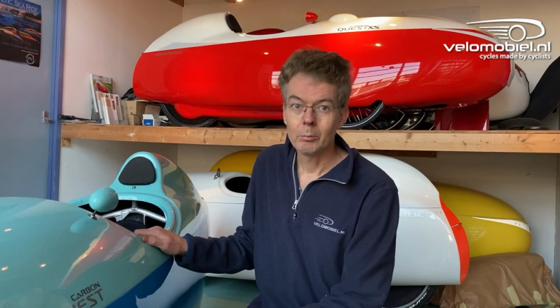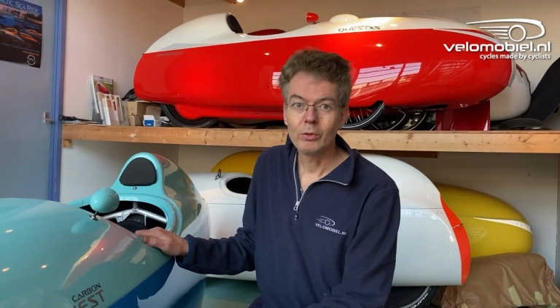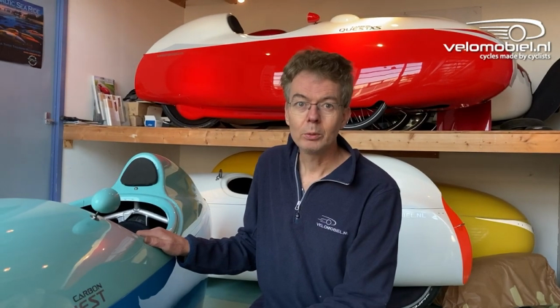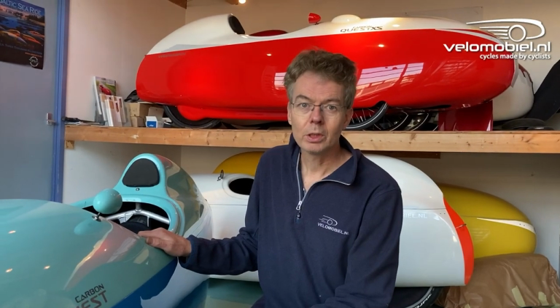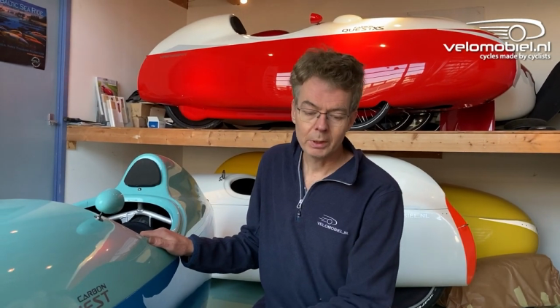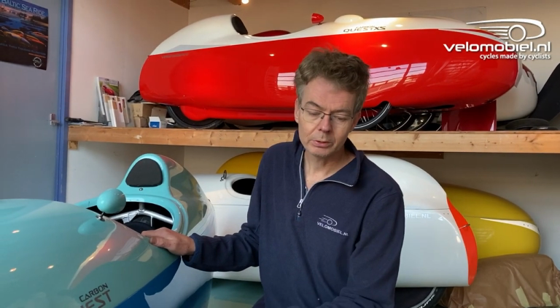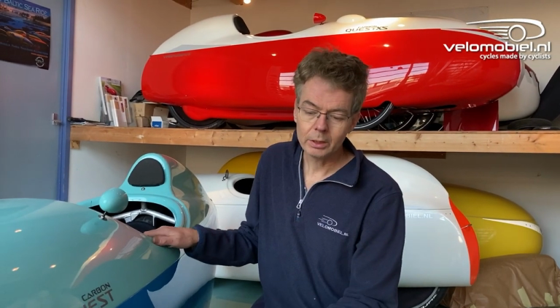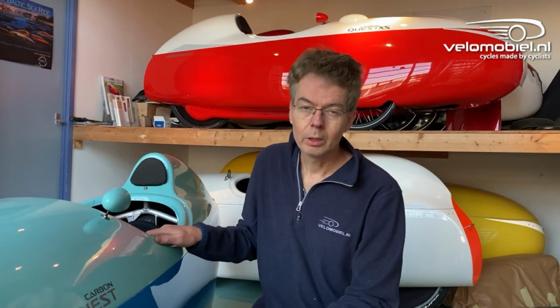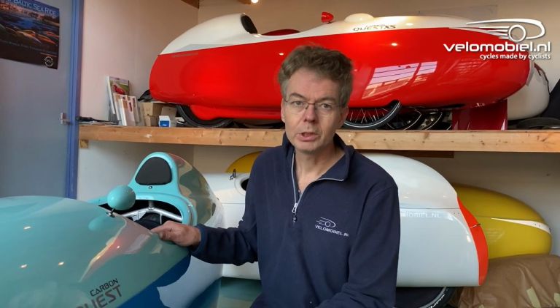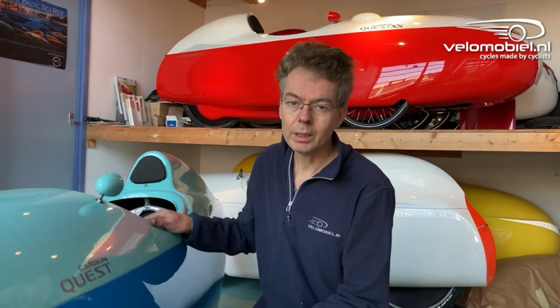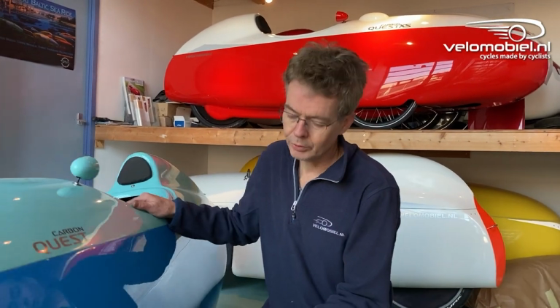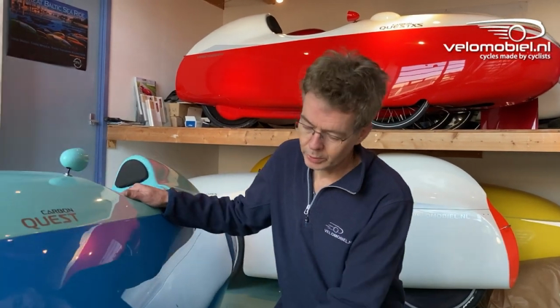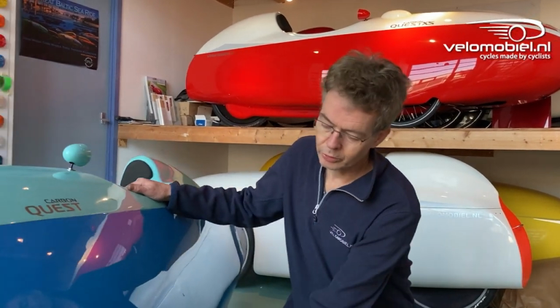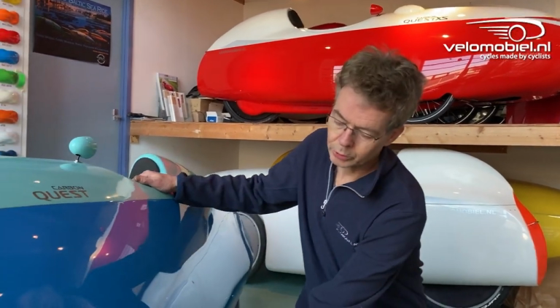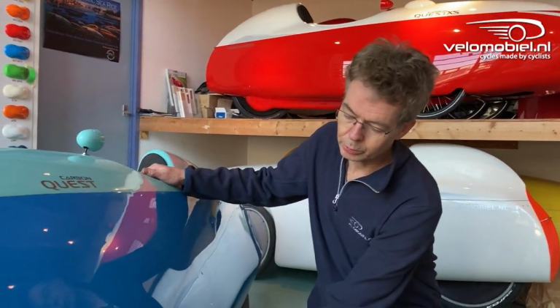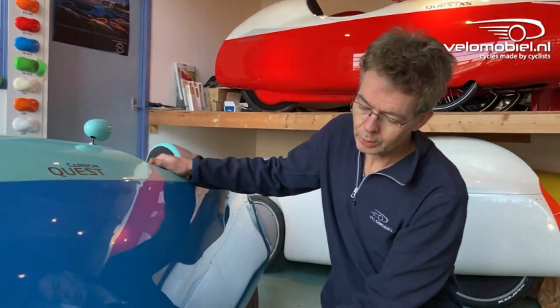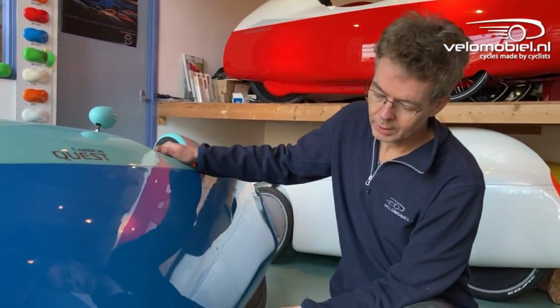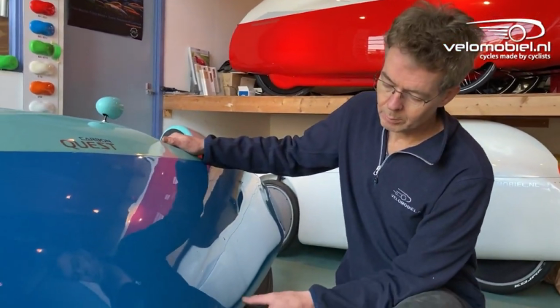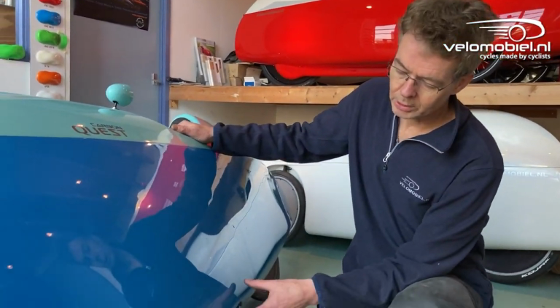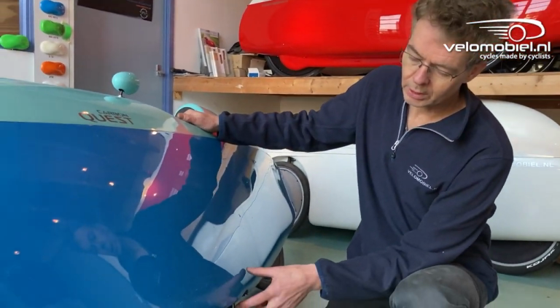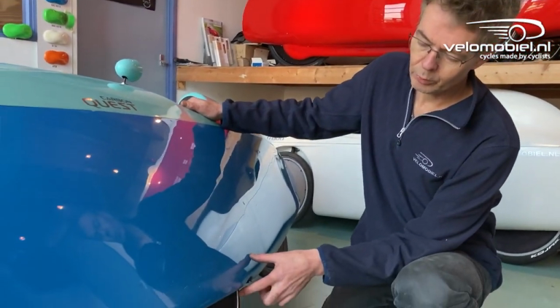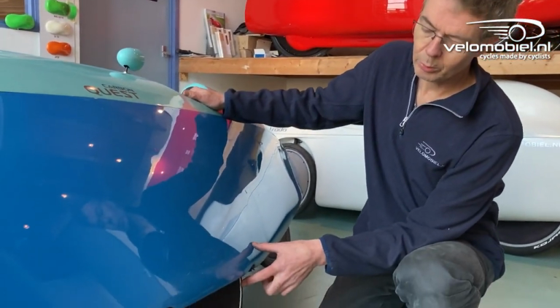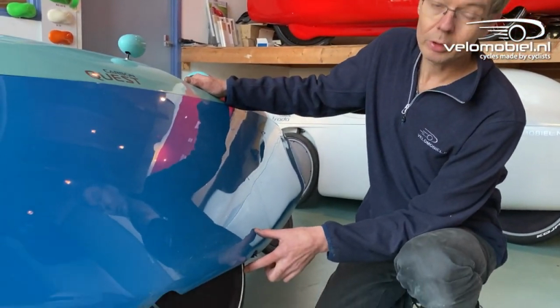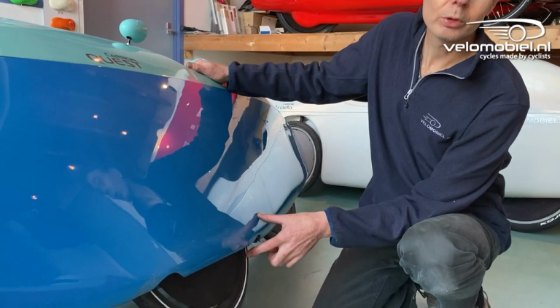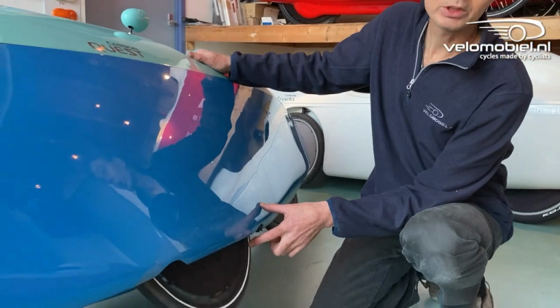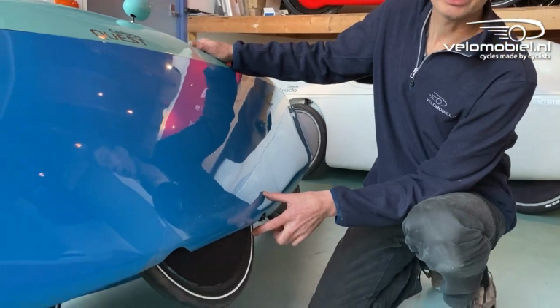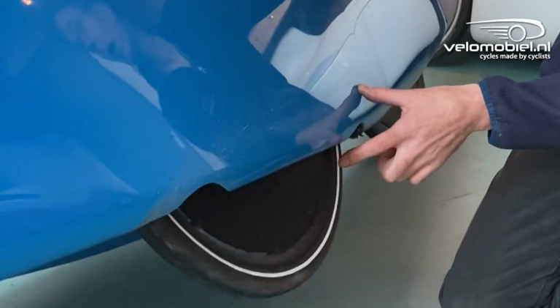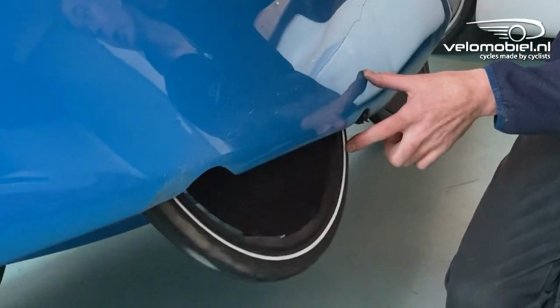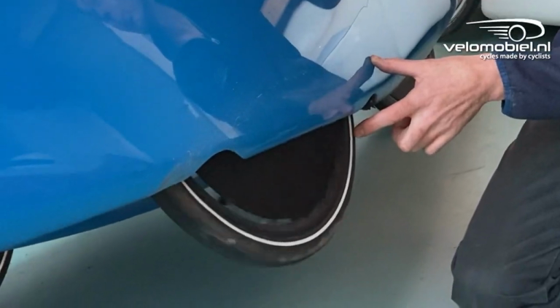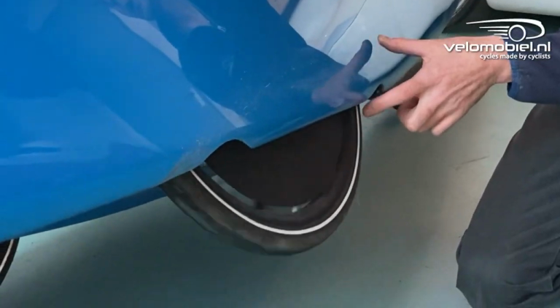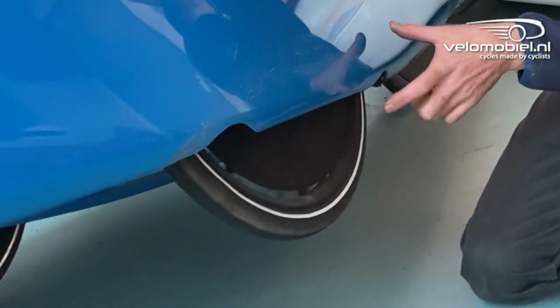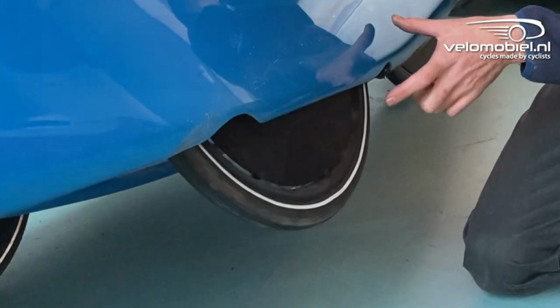Before we start measuring we check if the wheels are true. They must not have a wobble, of course, otherwise you're not measuring correctly.